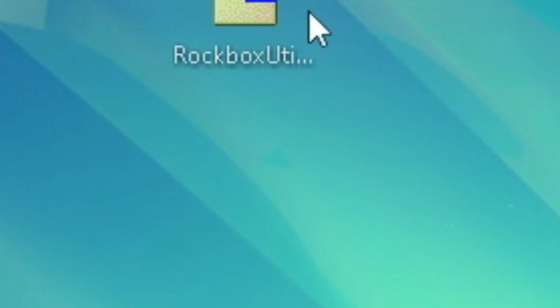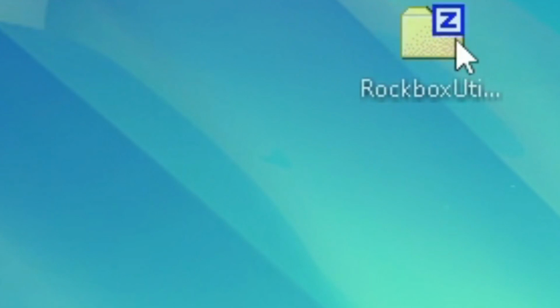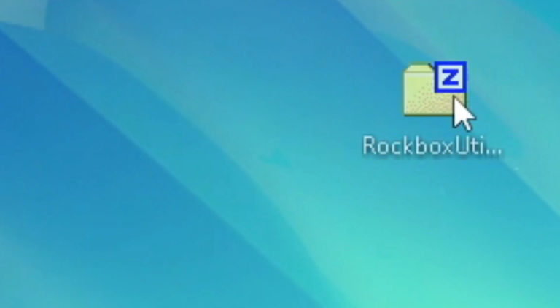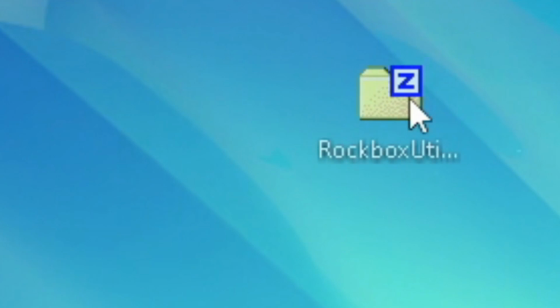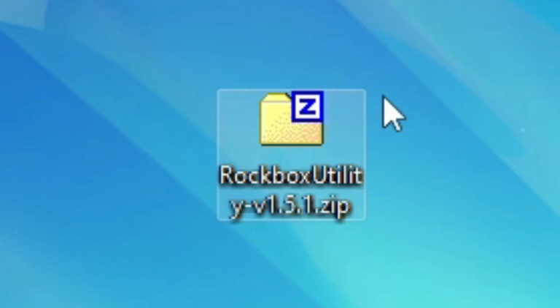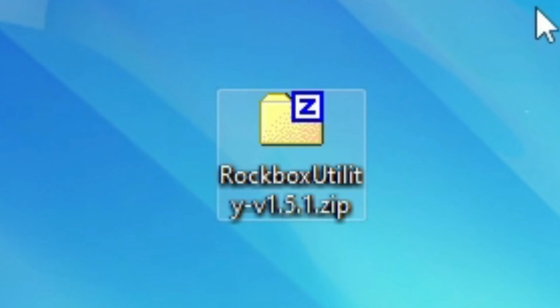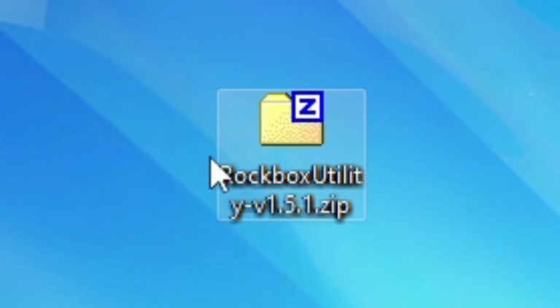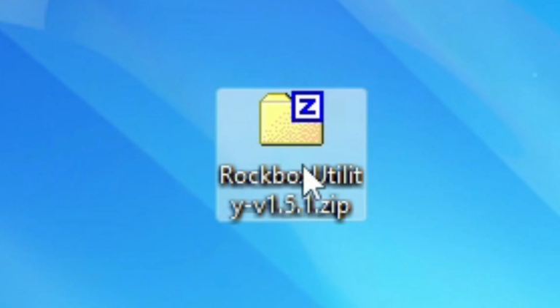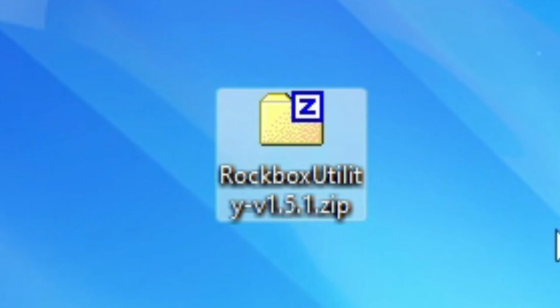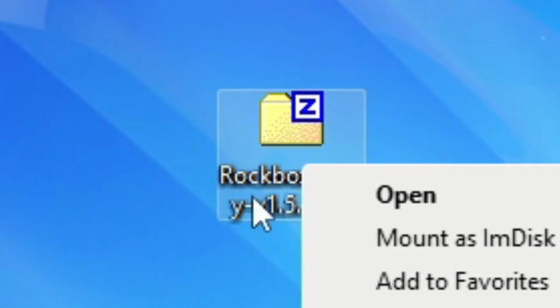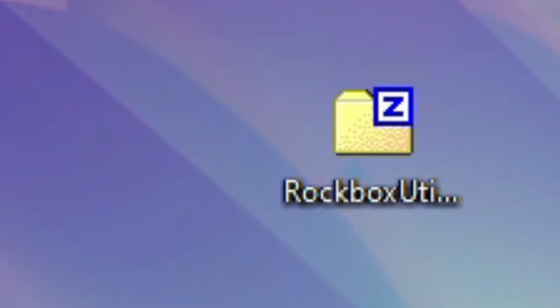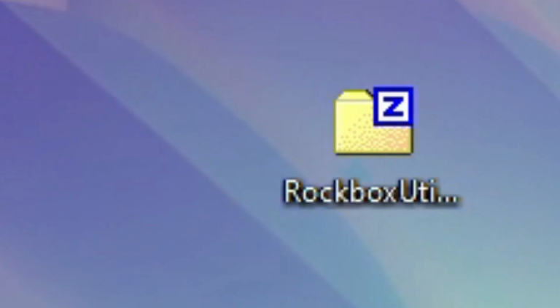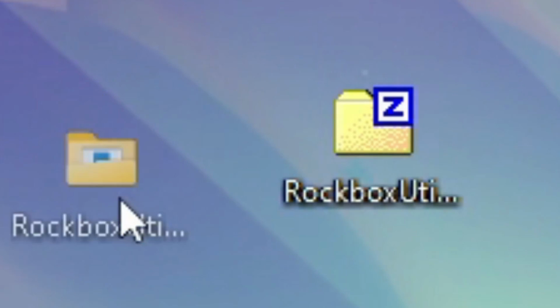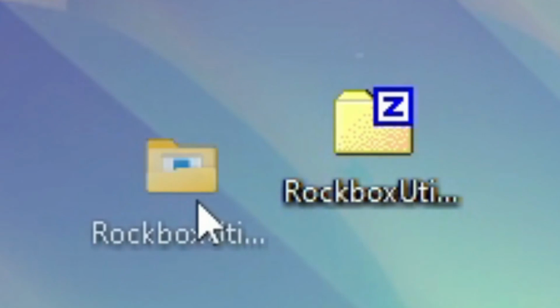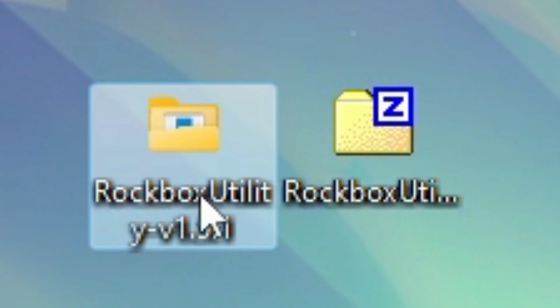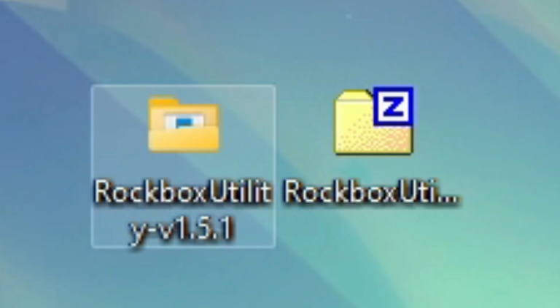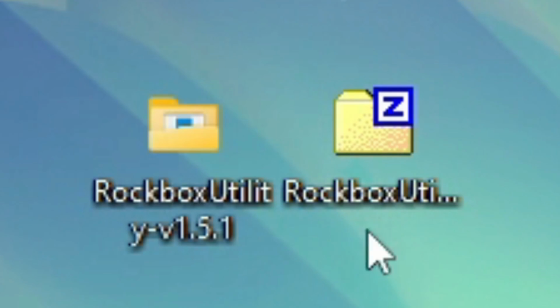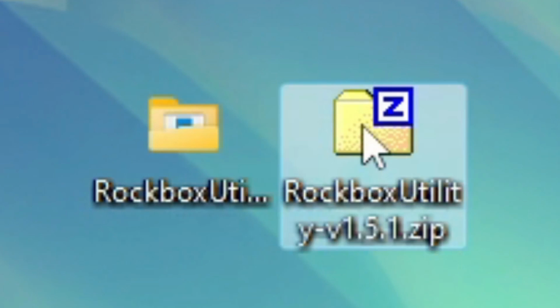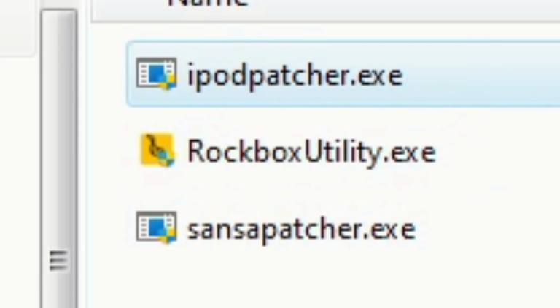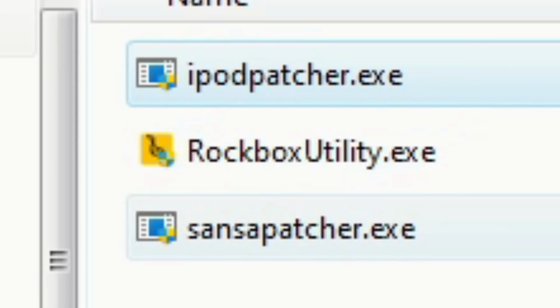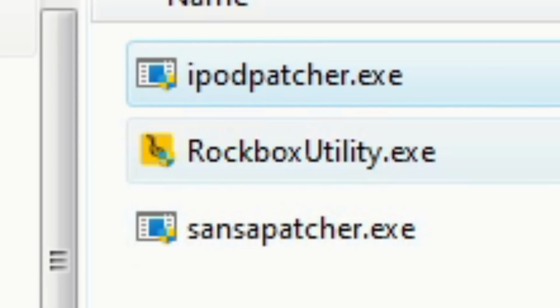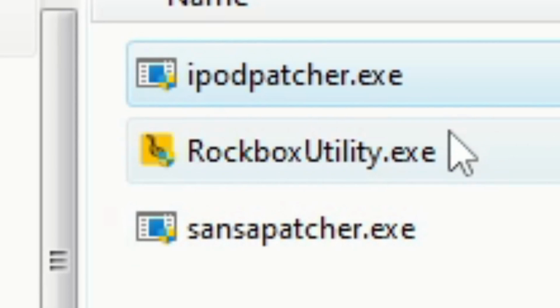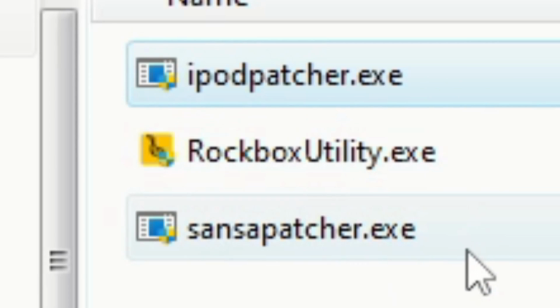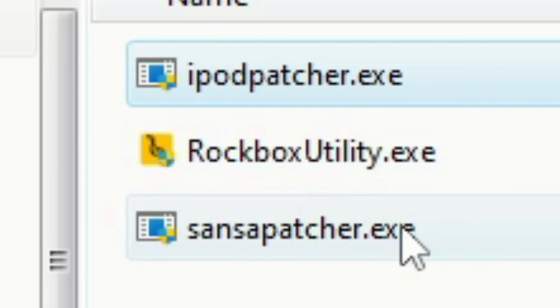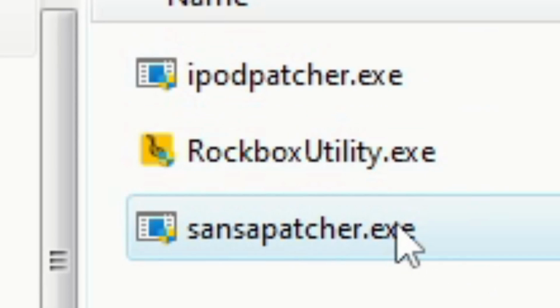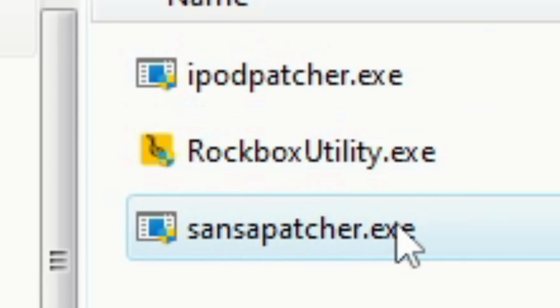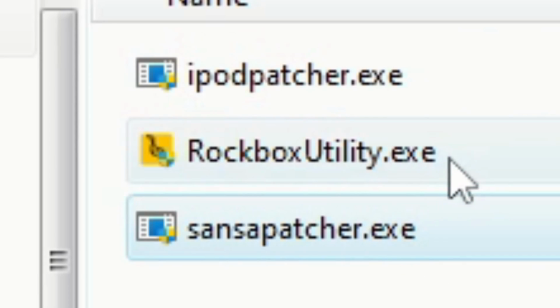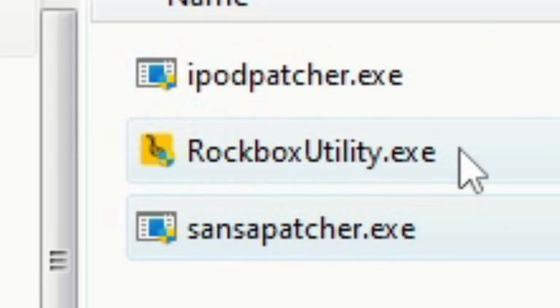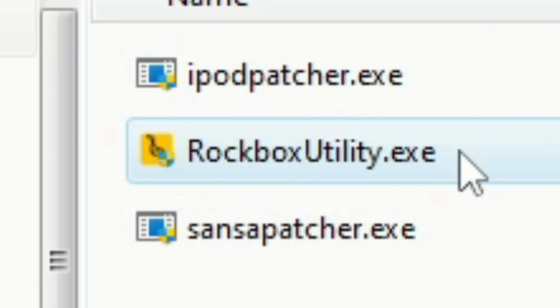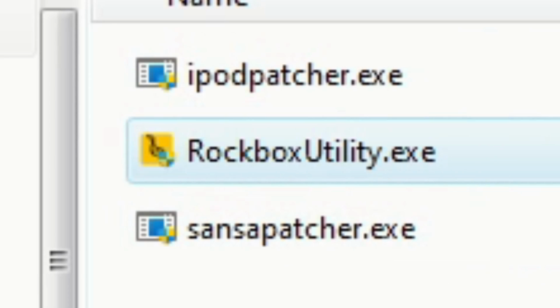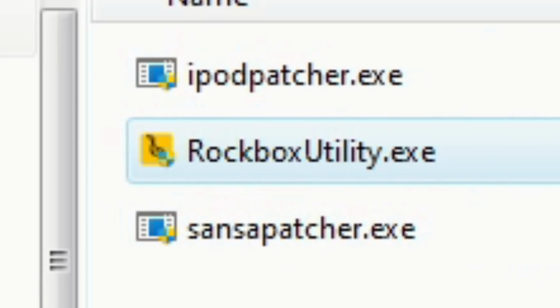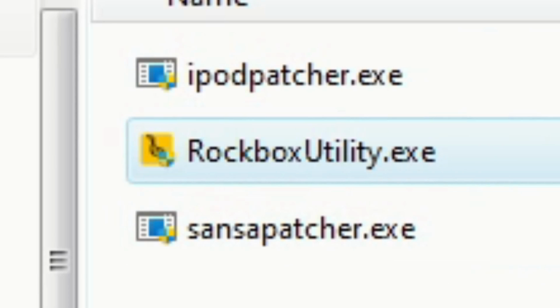All right, I've got the Rockbox utility here, and I have it as a folder. There's the iPod patcher, the Sansa patcher, and the Rockbox utility.